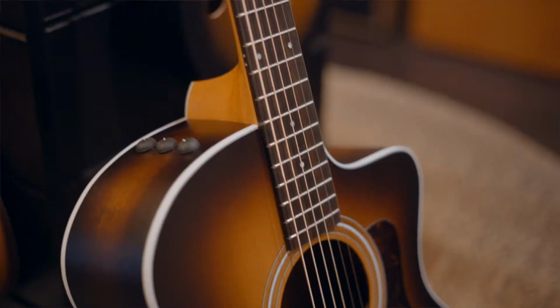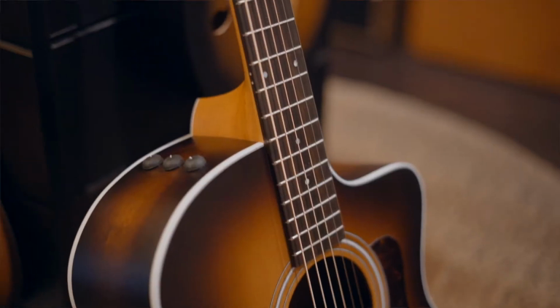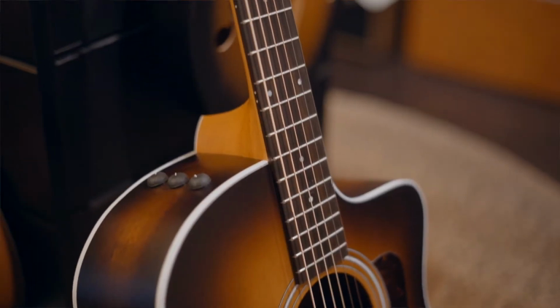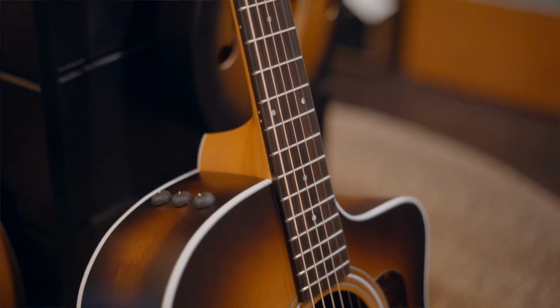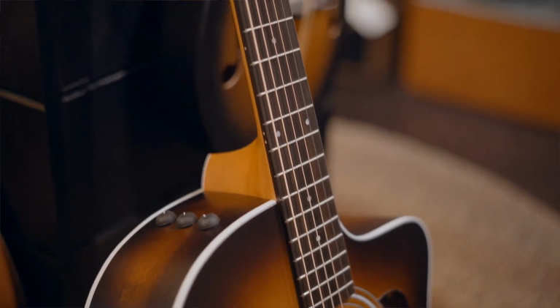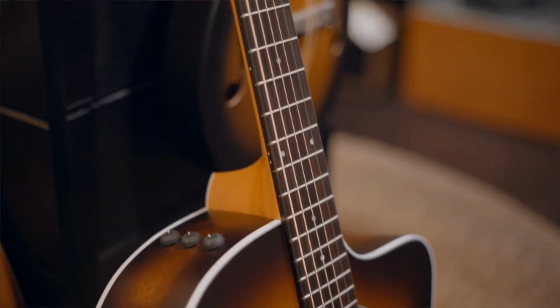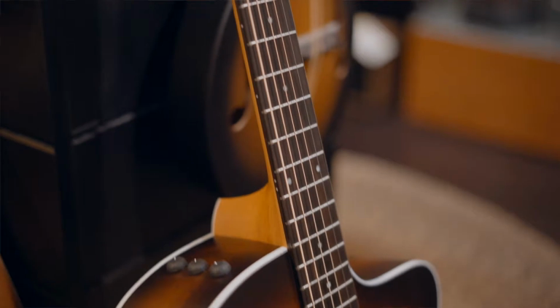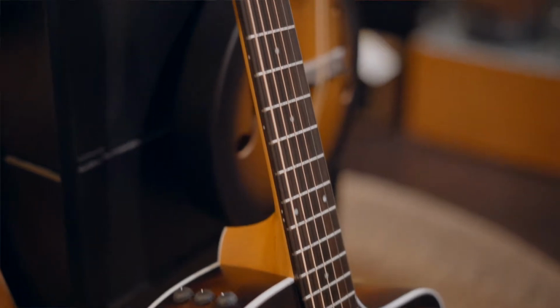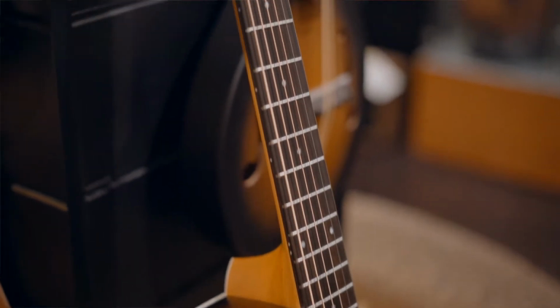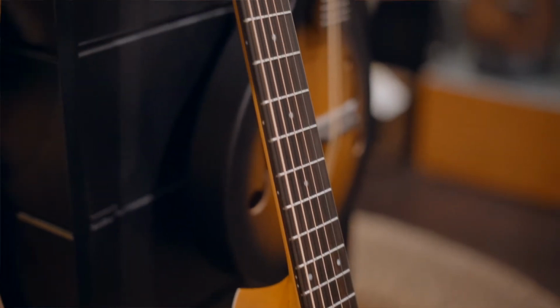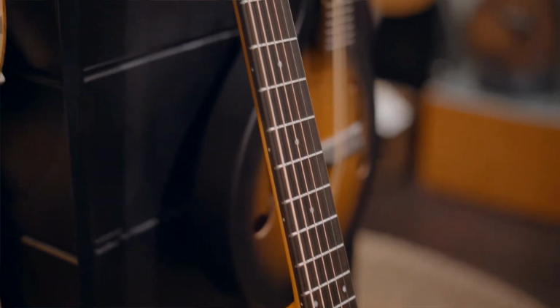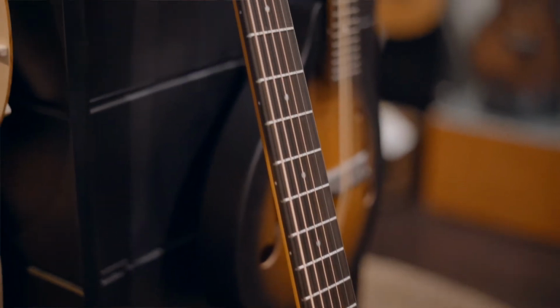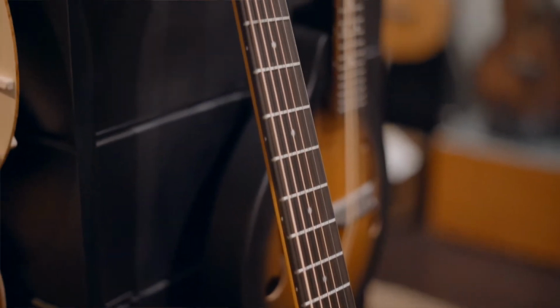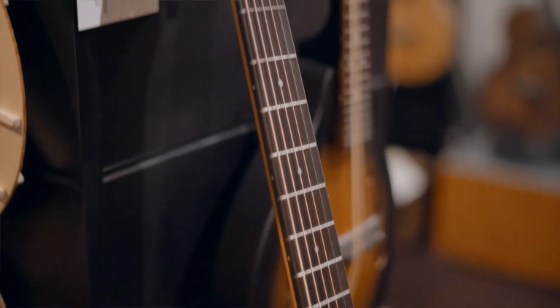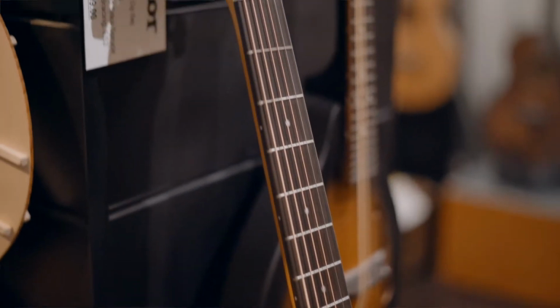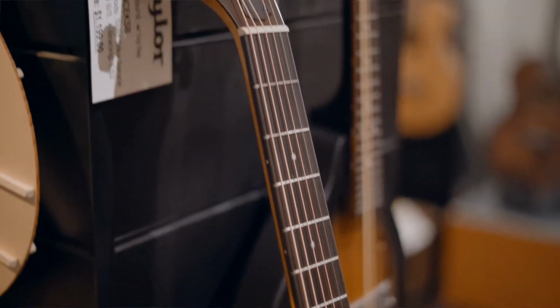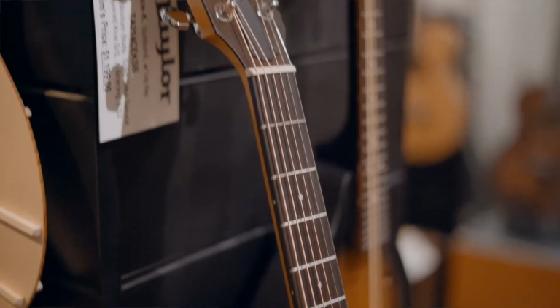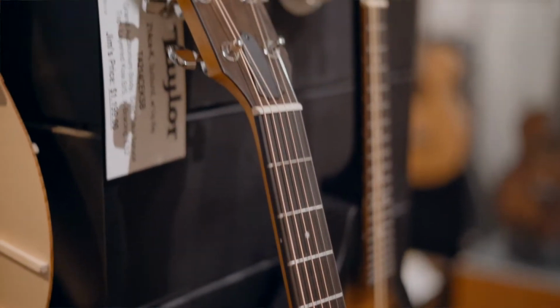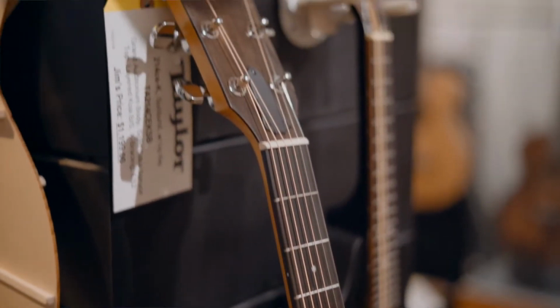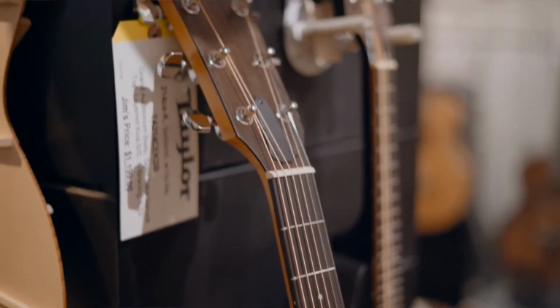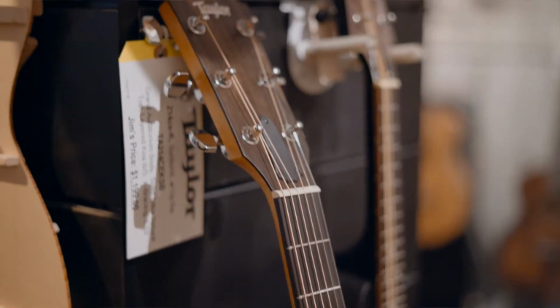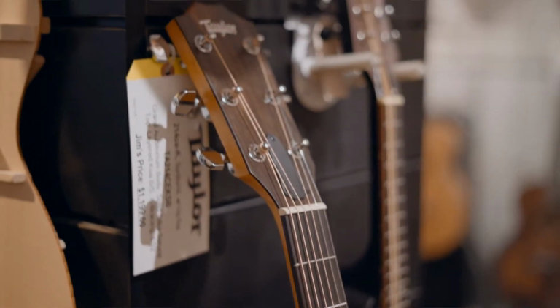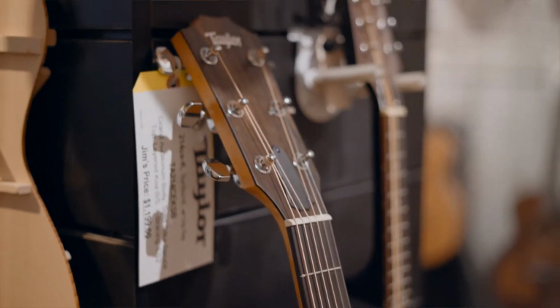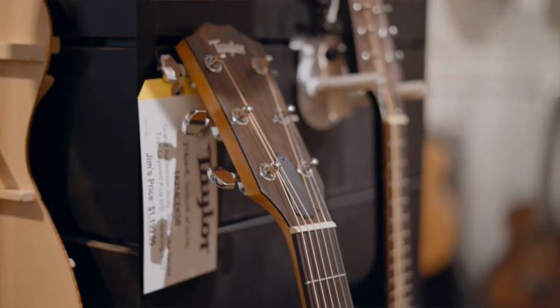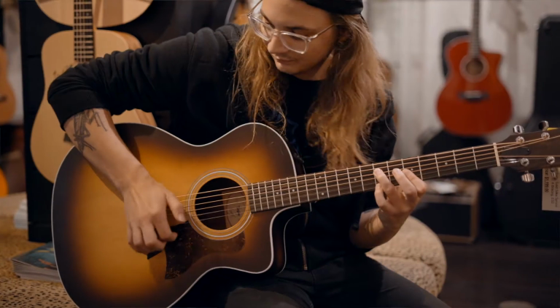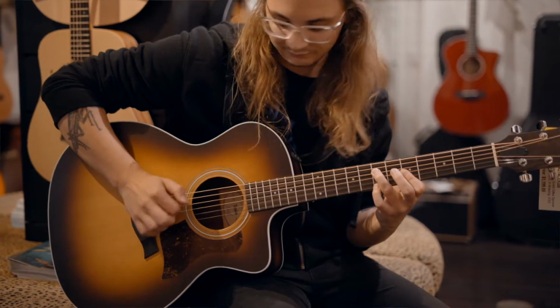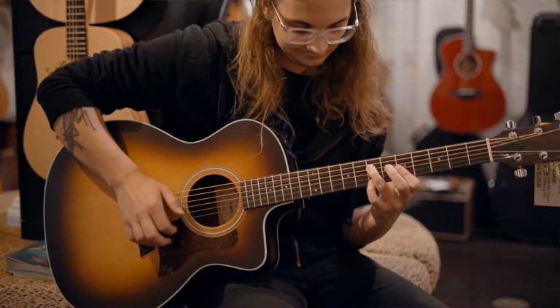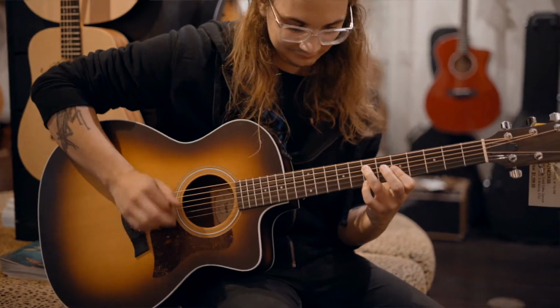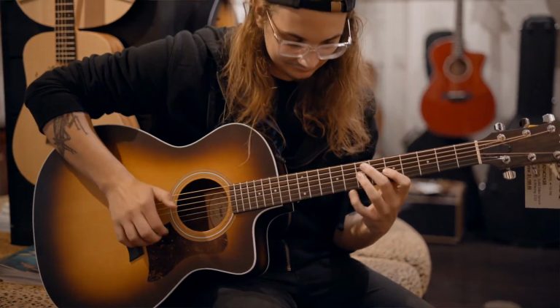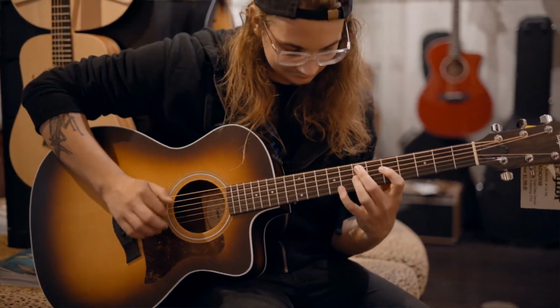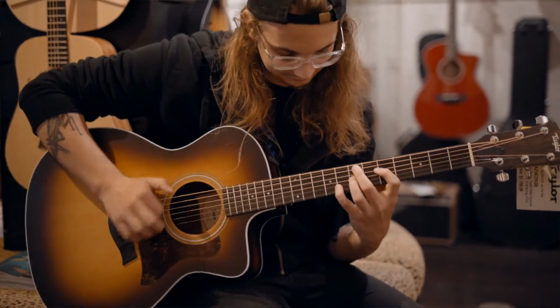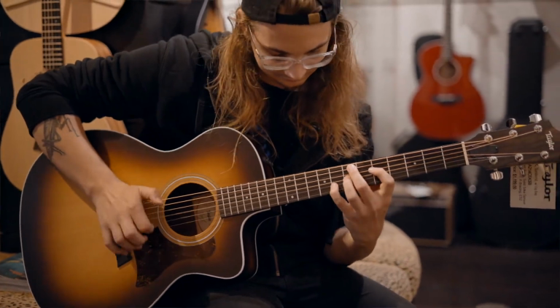As you know, all Taylors come with a solid top and a lifetime warranty, so you're getting a true life guitar here.